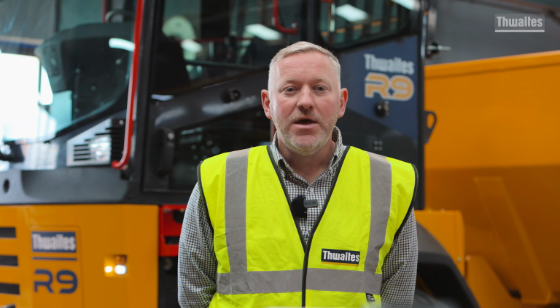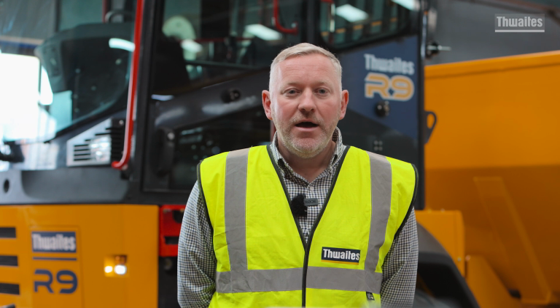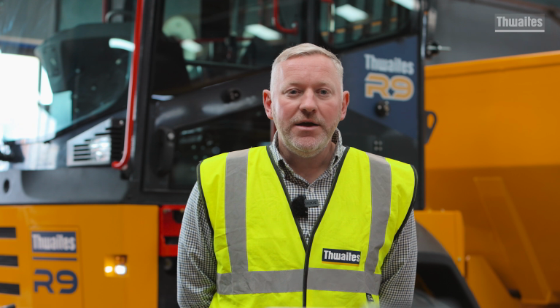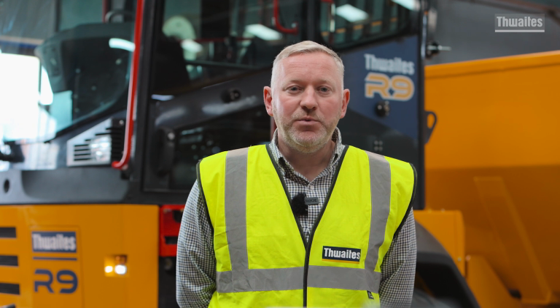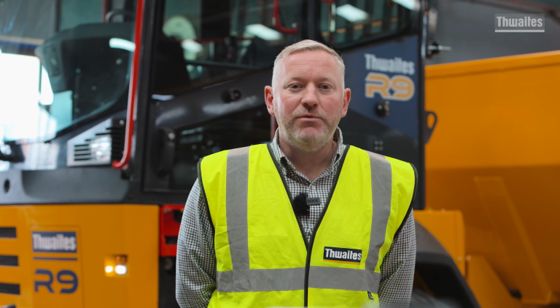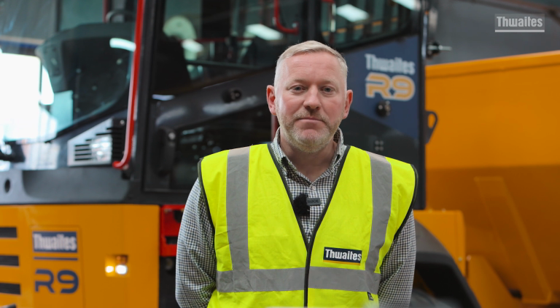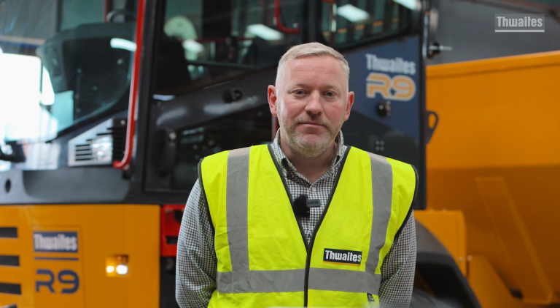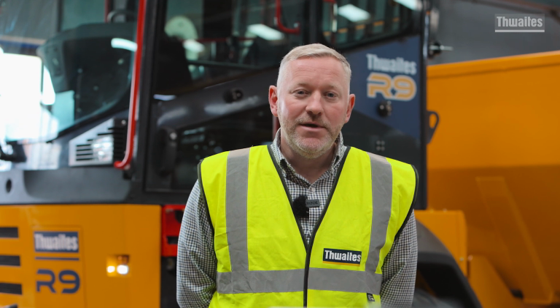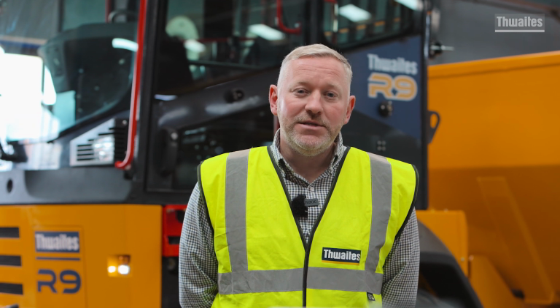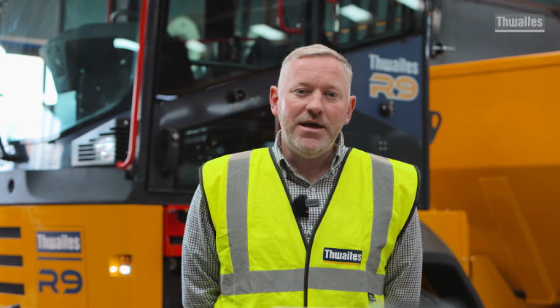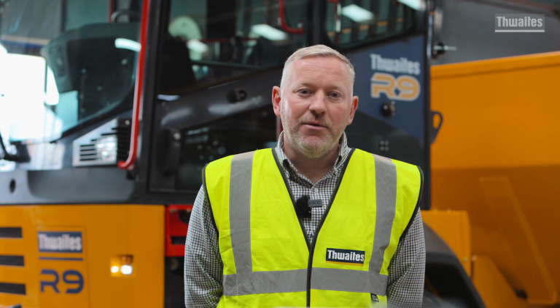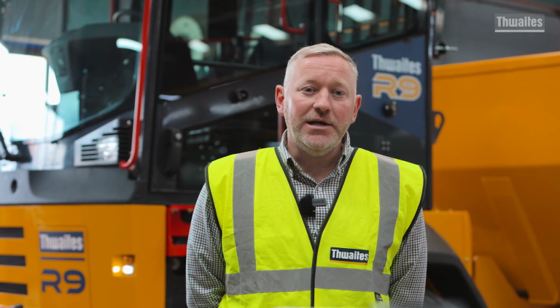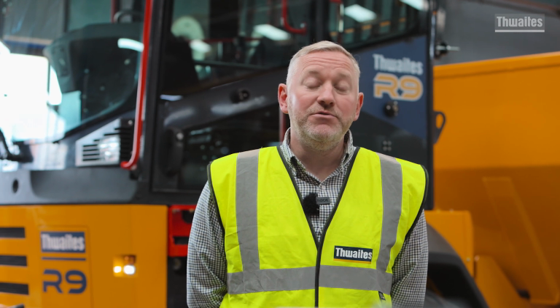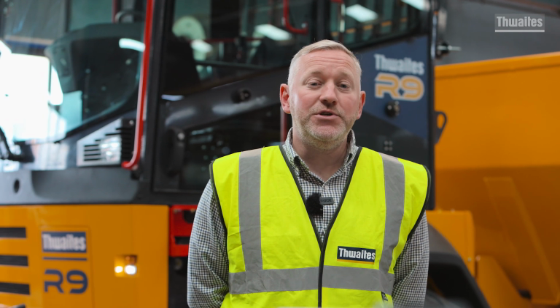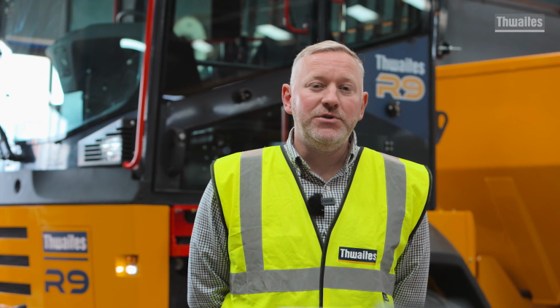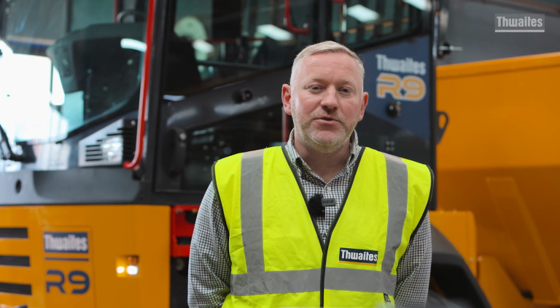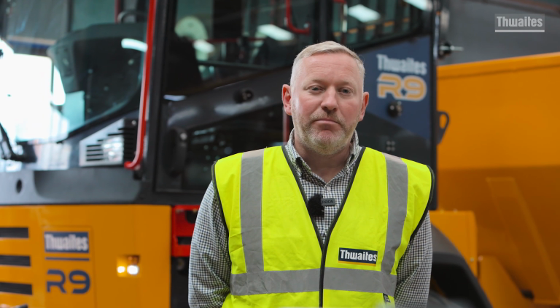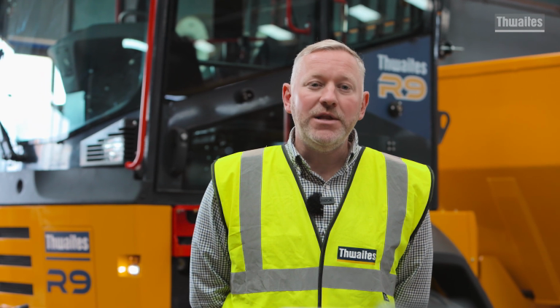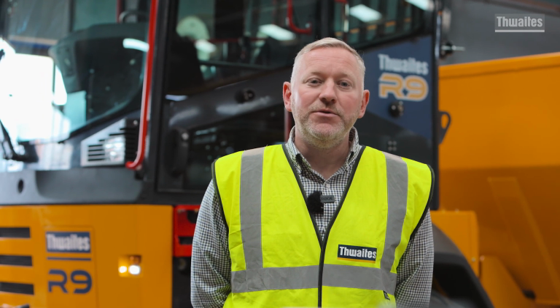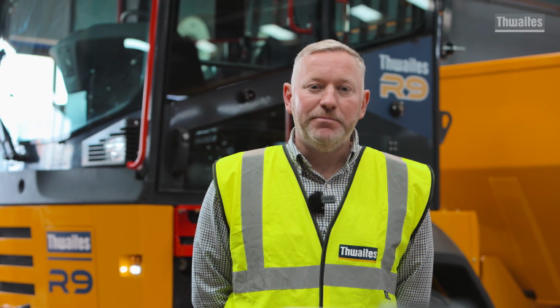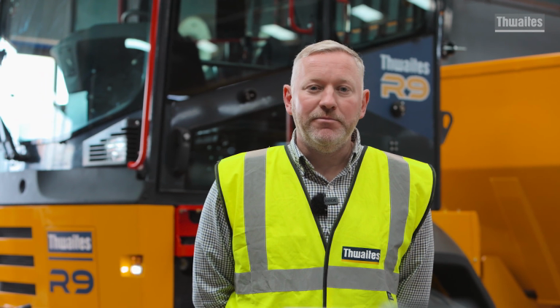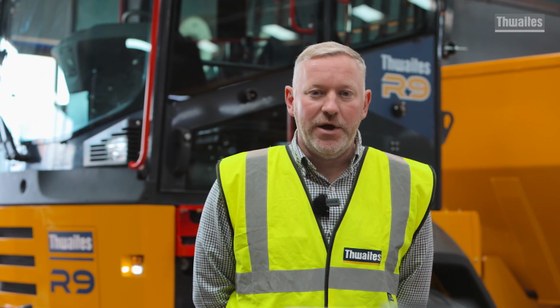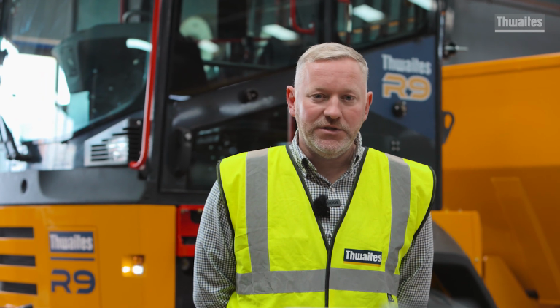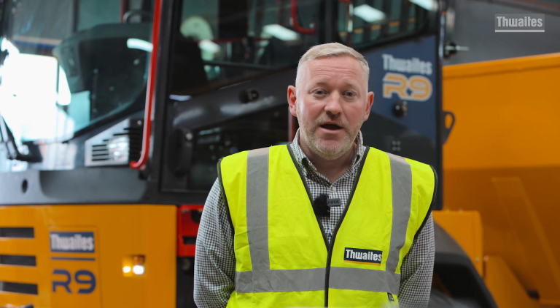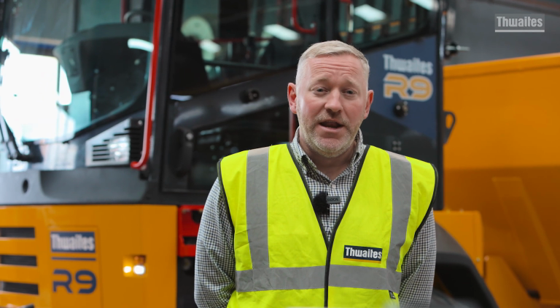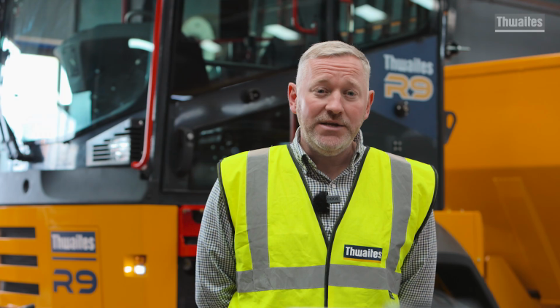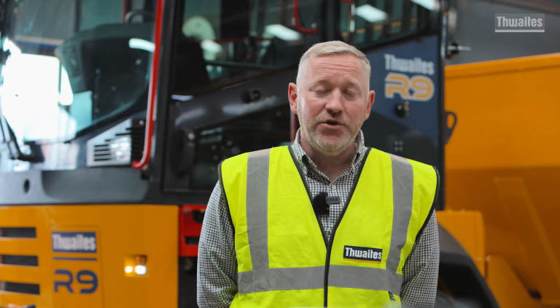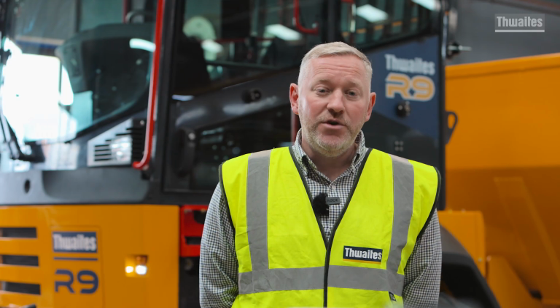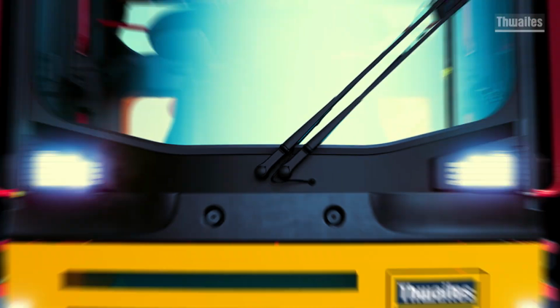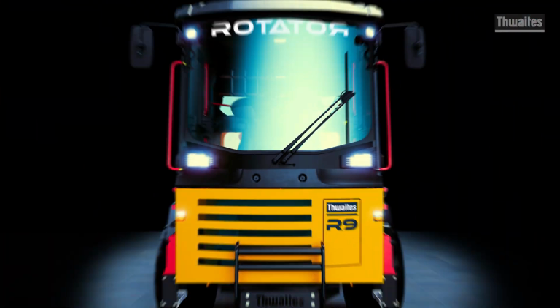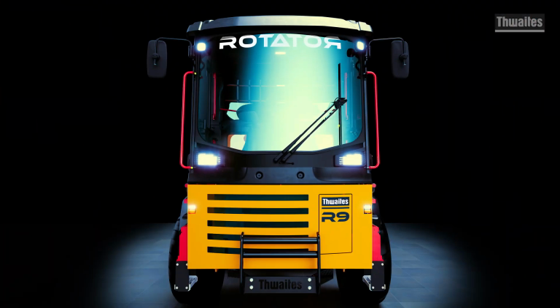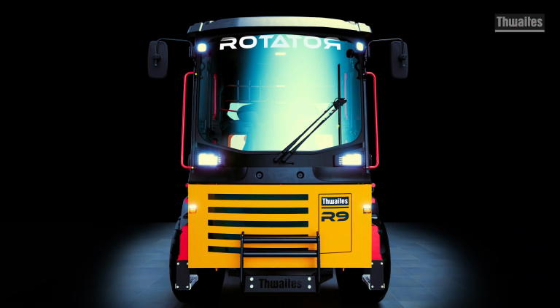Hi, it's Will Redman. Today I would like to introduce you to a brand new dump from Thwaites, the 9-tonne Rotator.